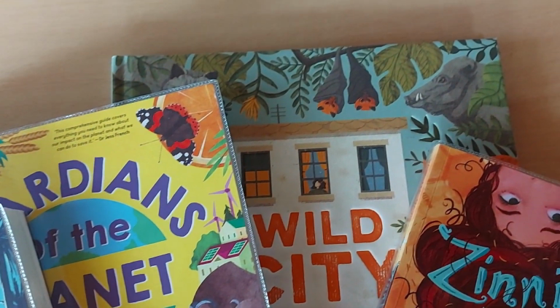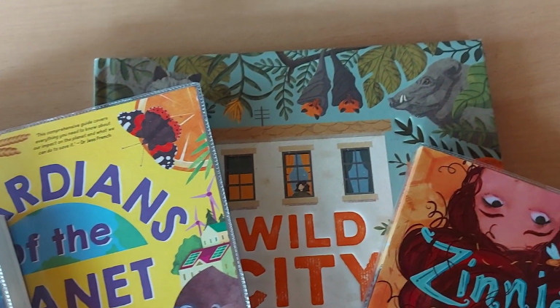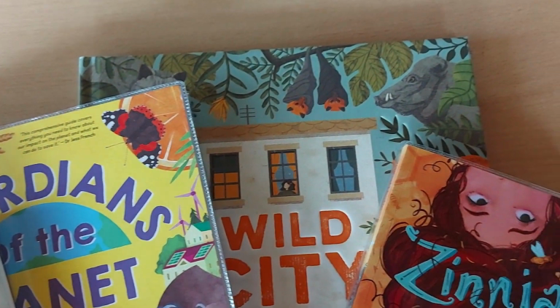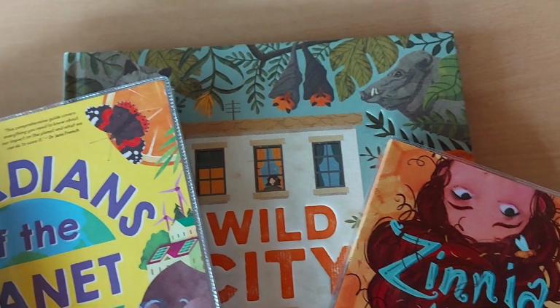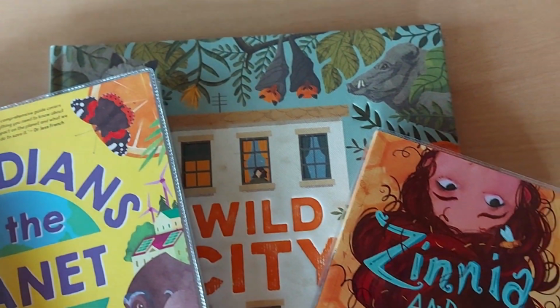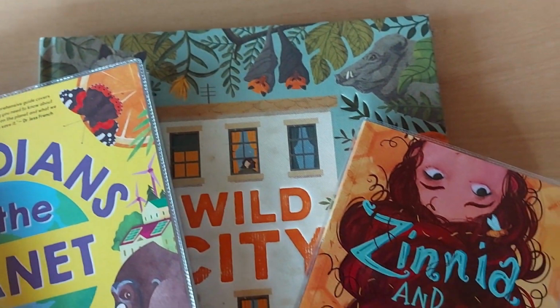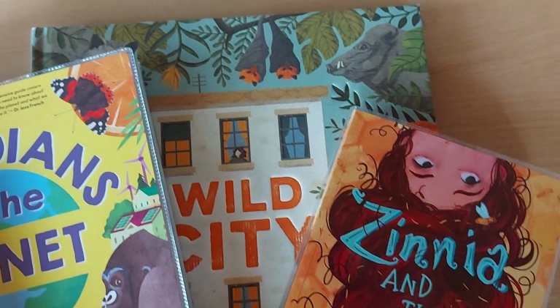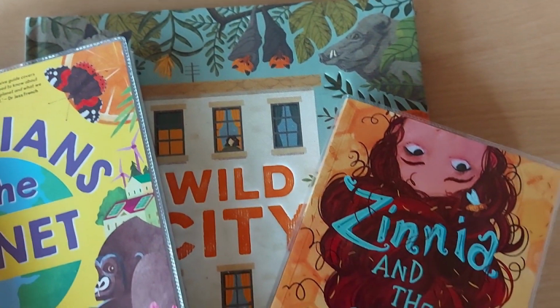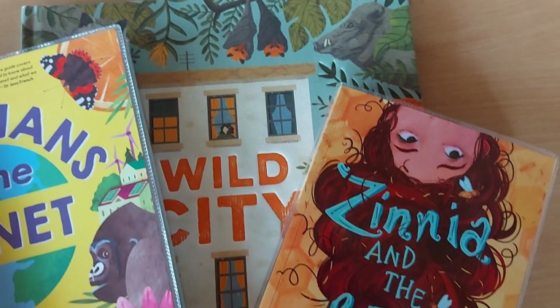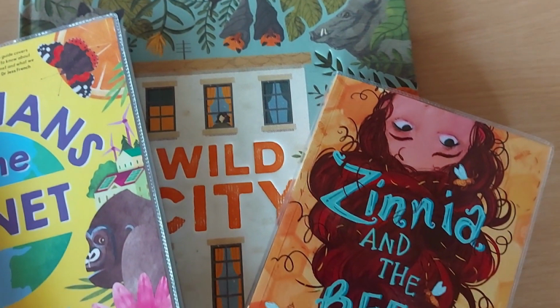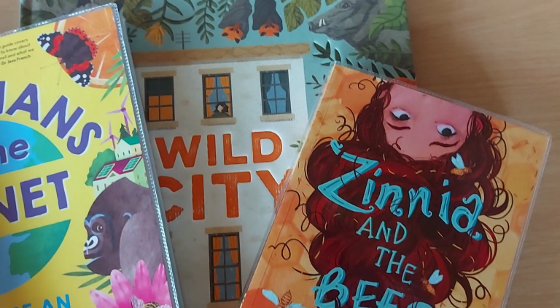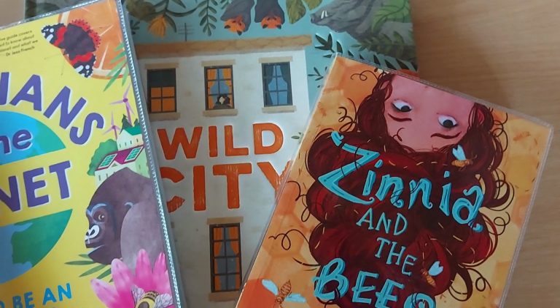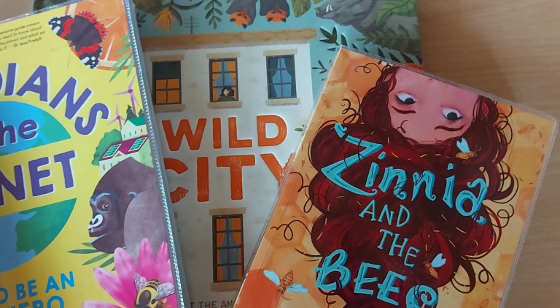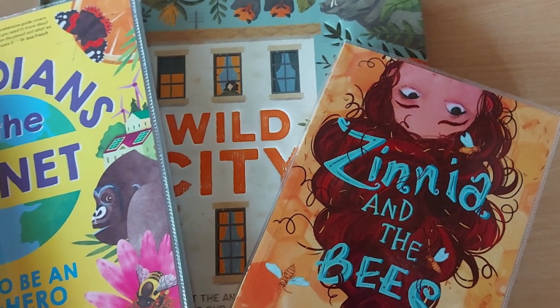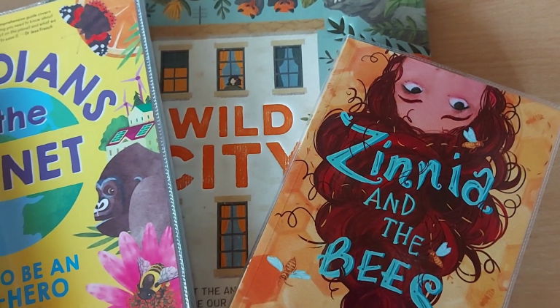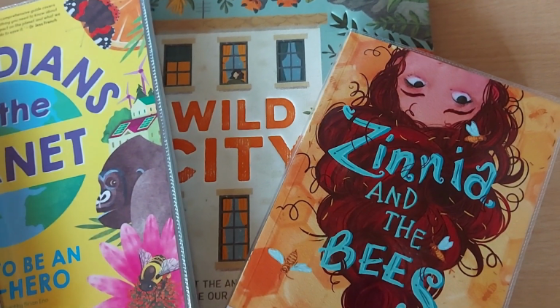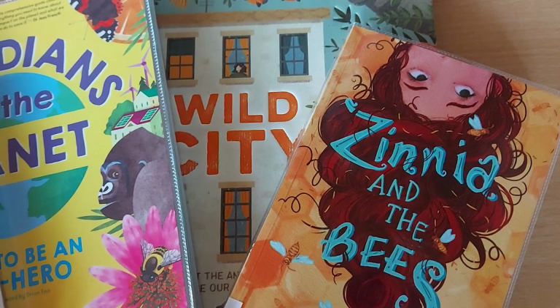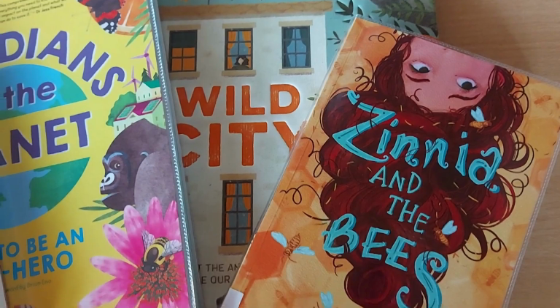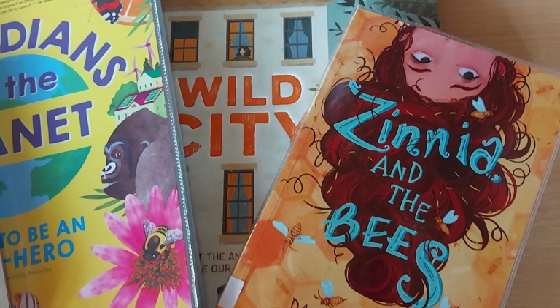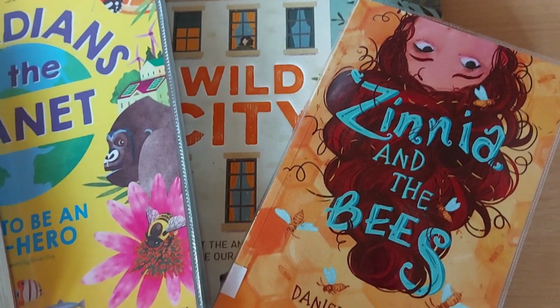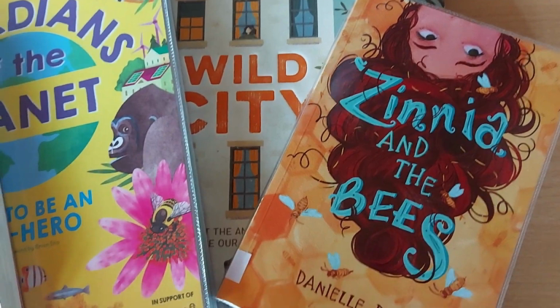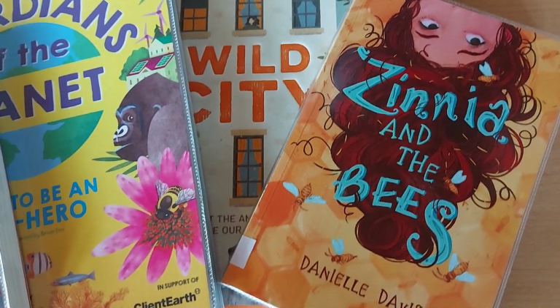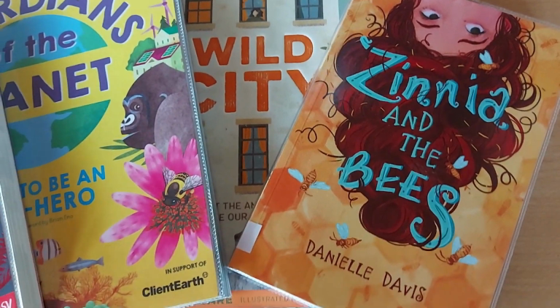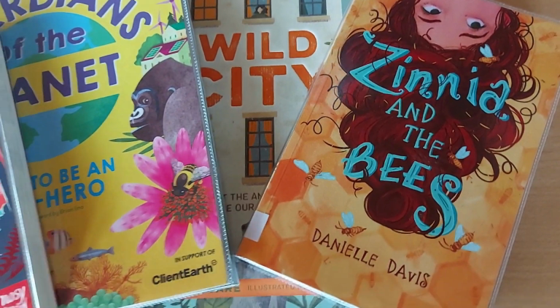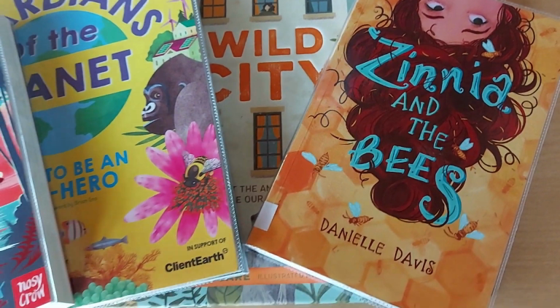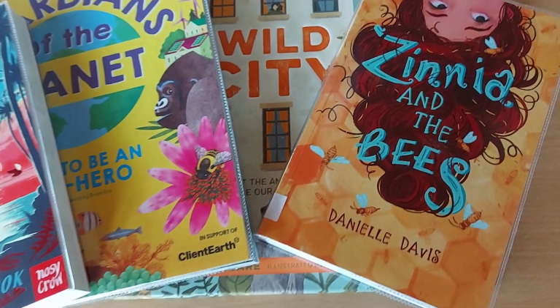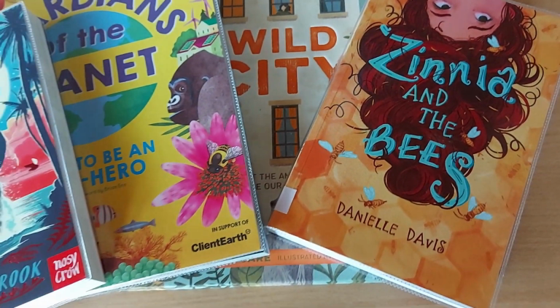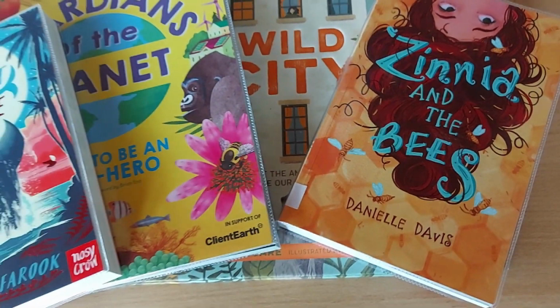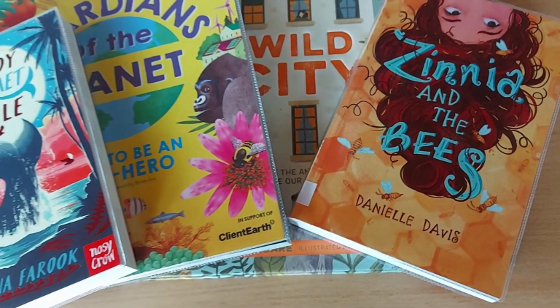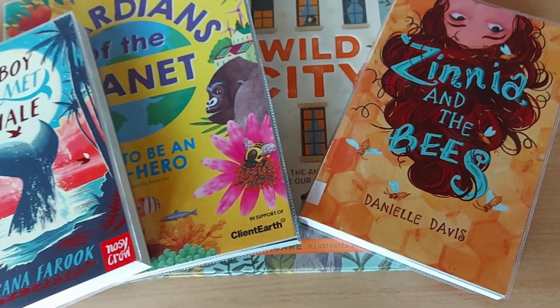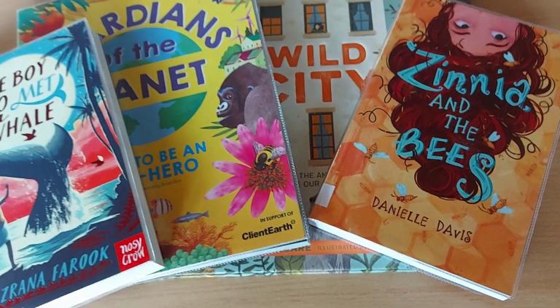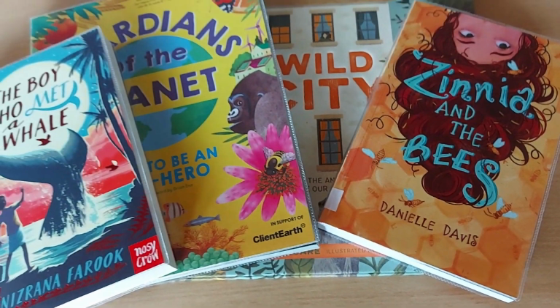If you want some information on how to join the Summer Reading Challenge, there is a video linked in the description below.